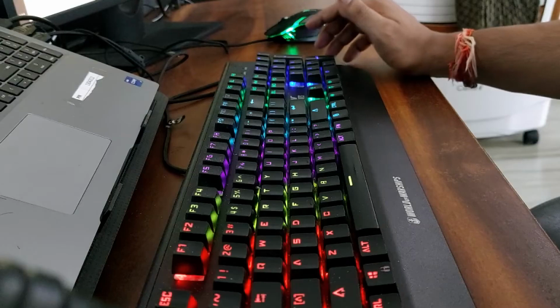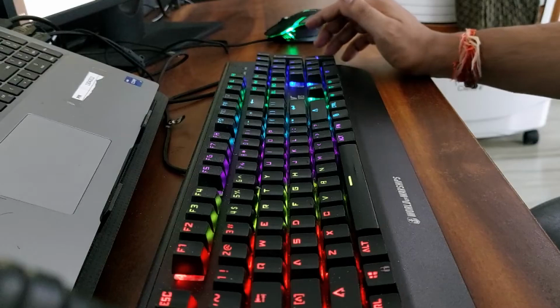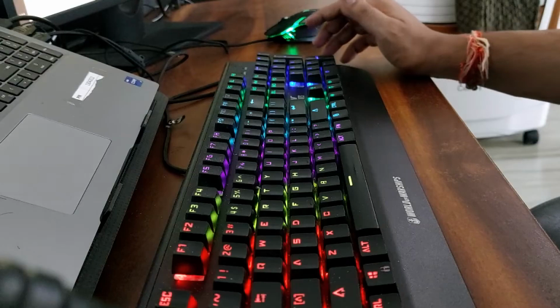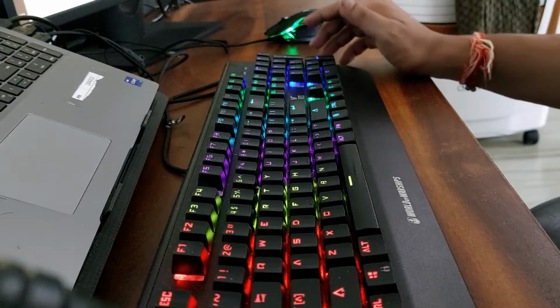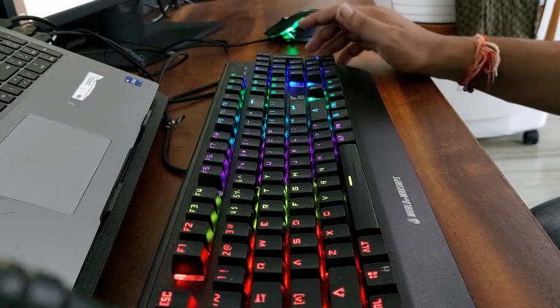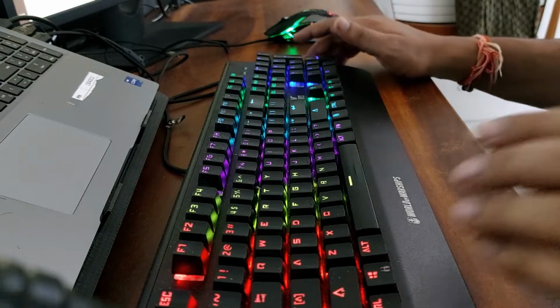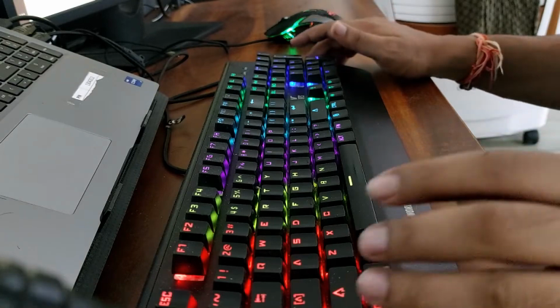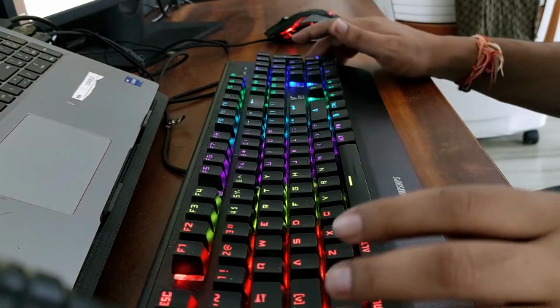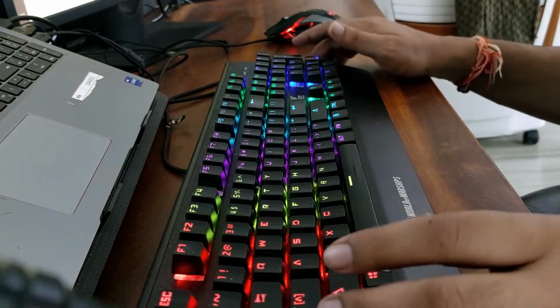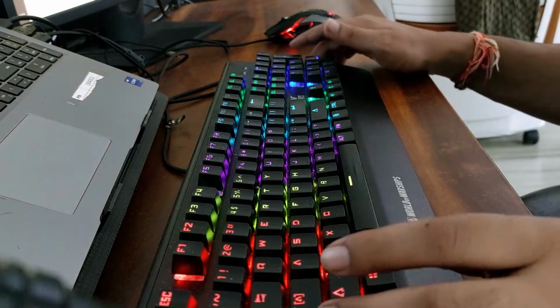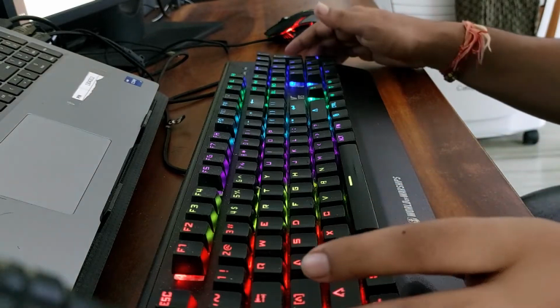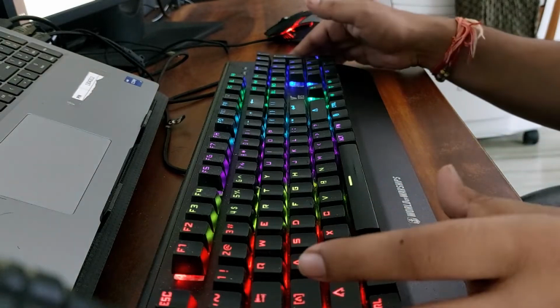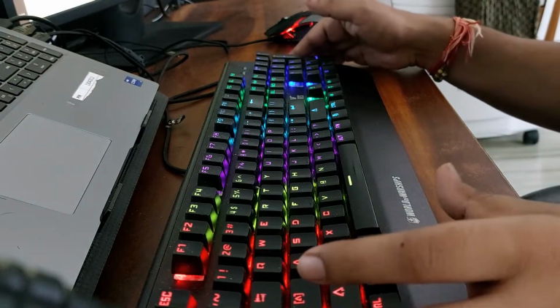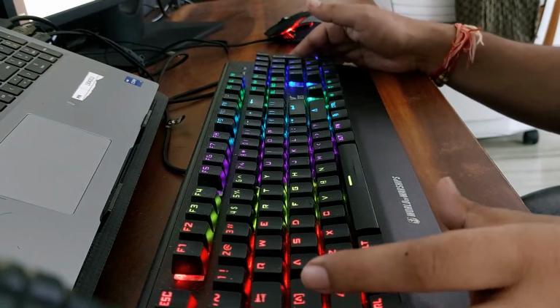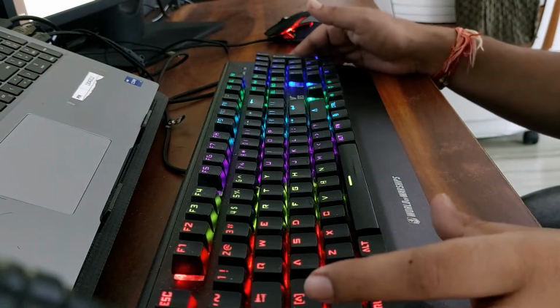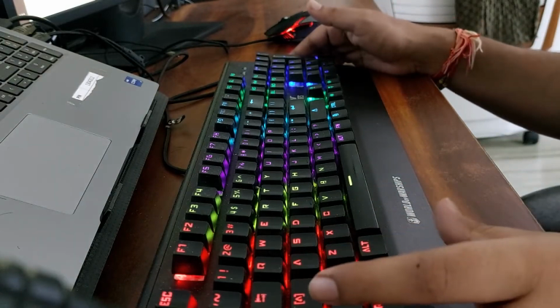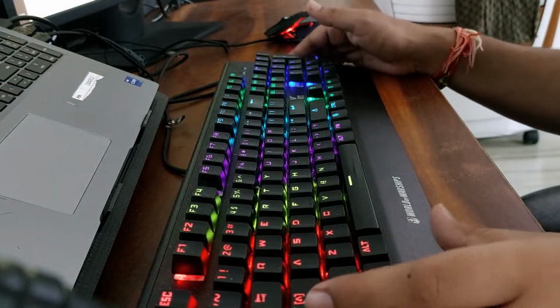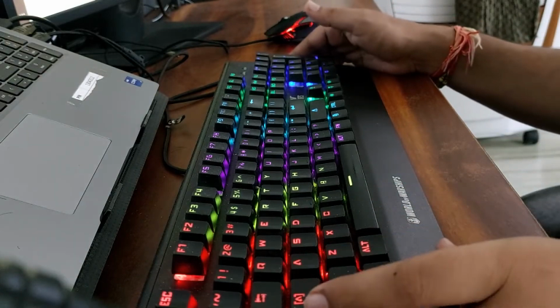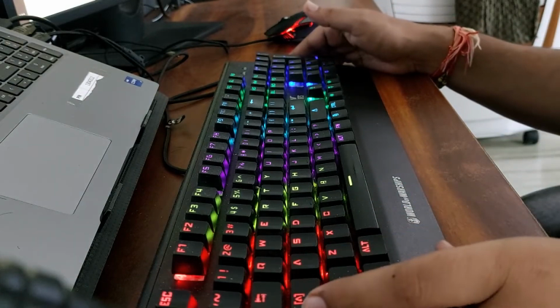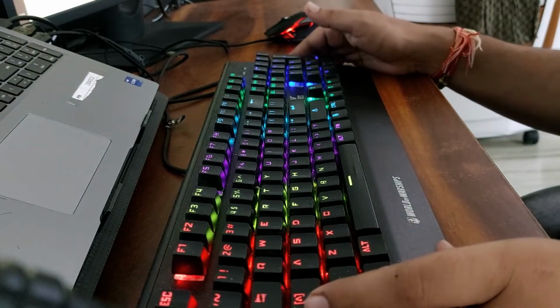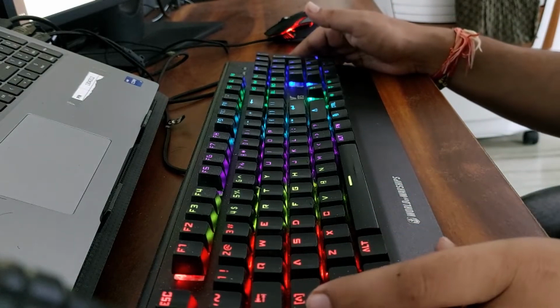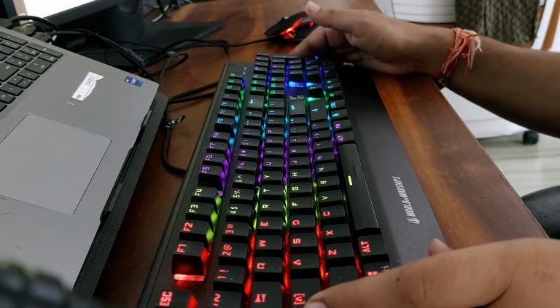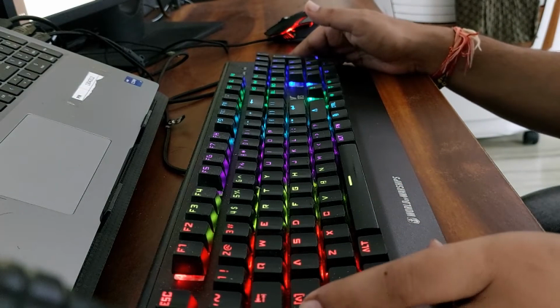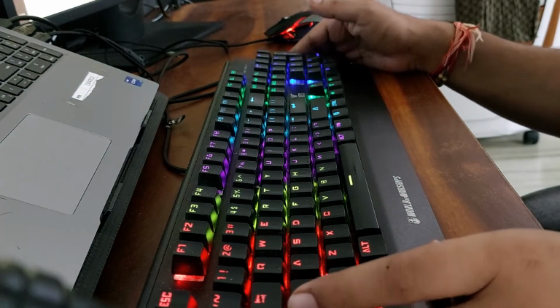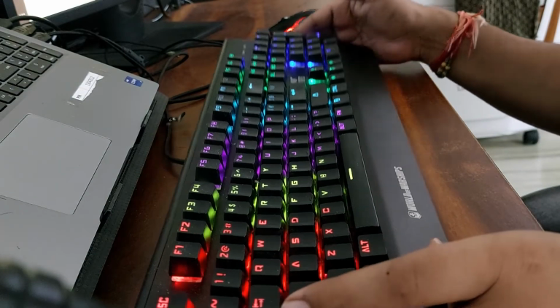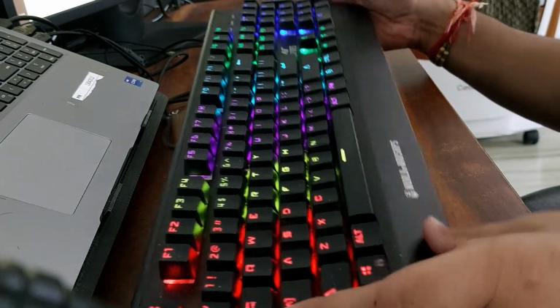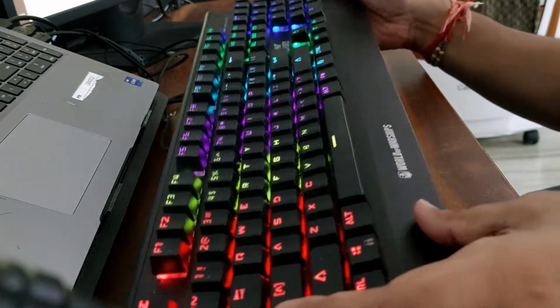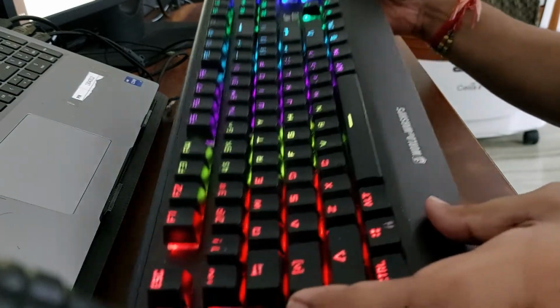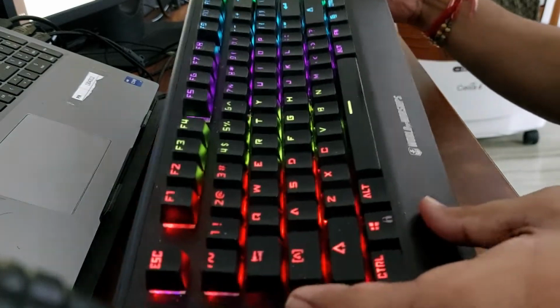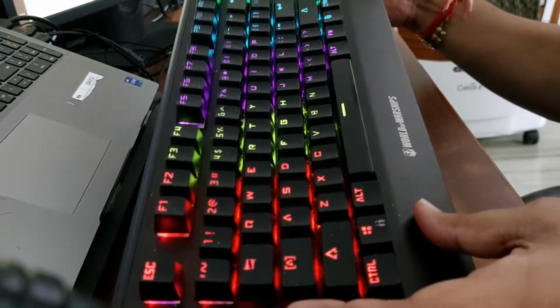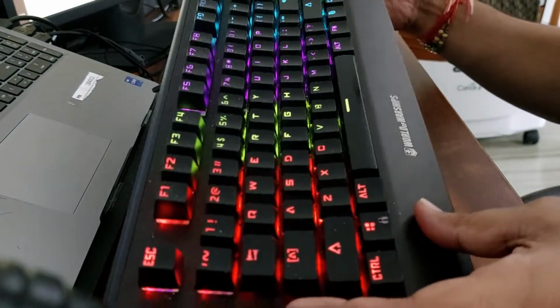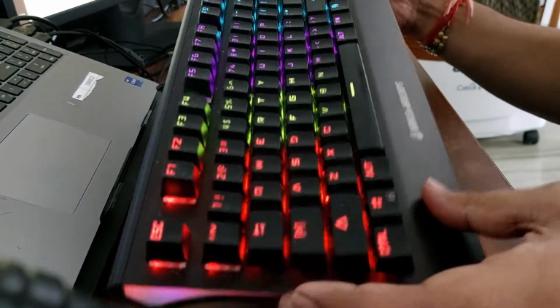Hello friends, welcome to my channel. I will show you how to clean mechanical keyboards.